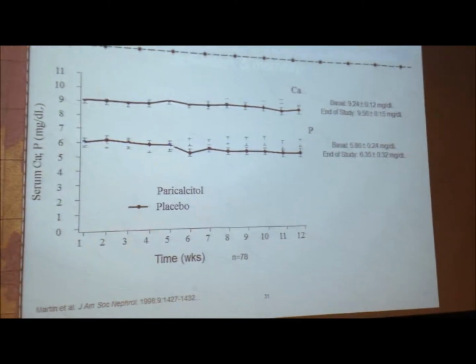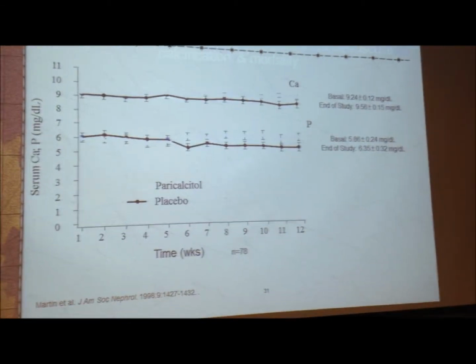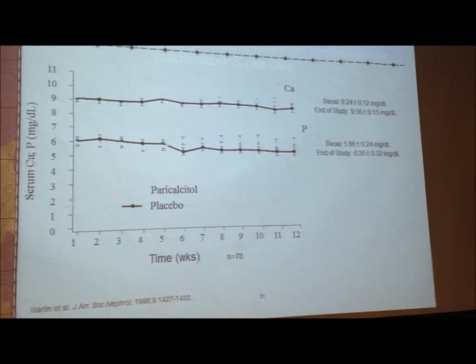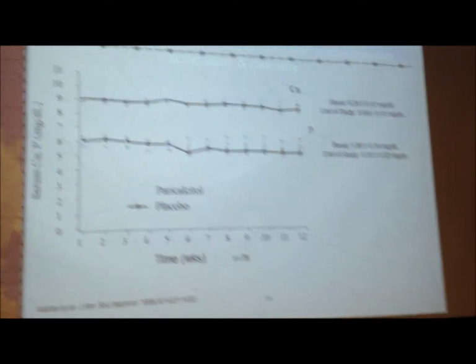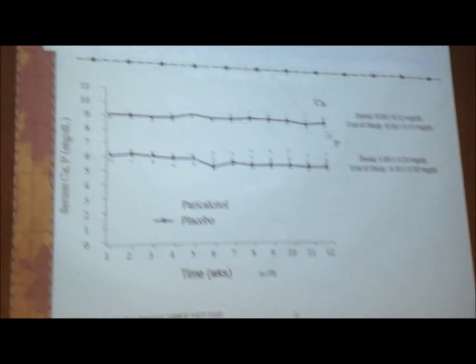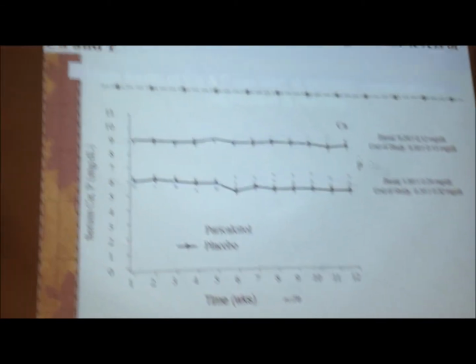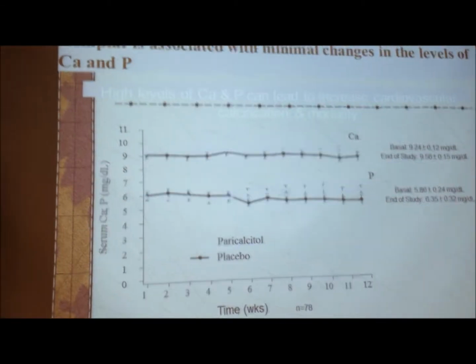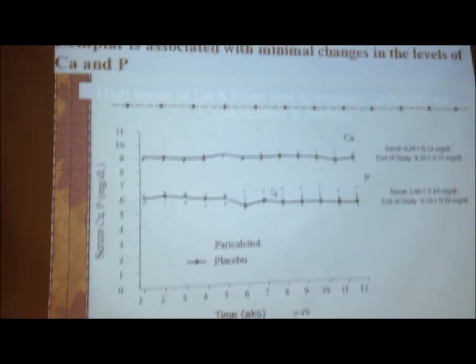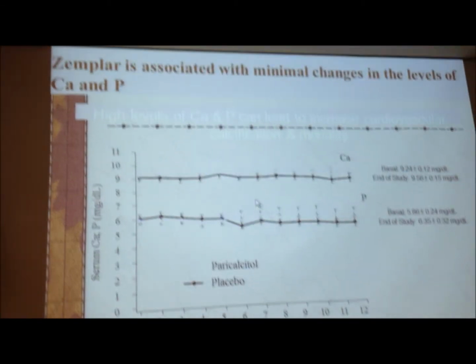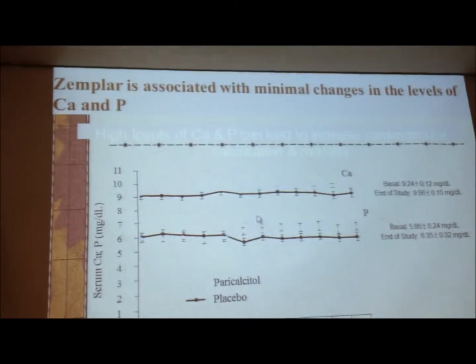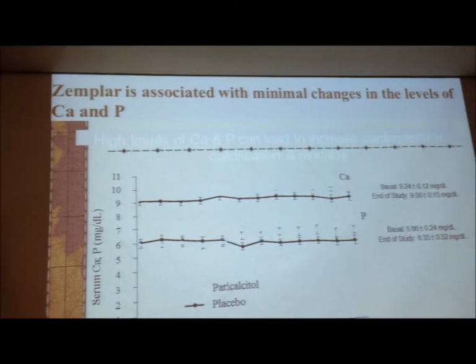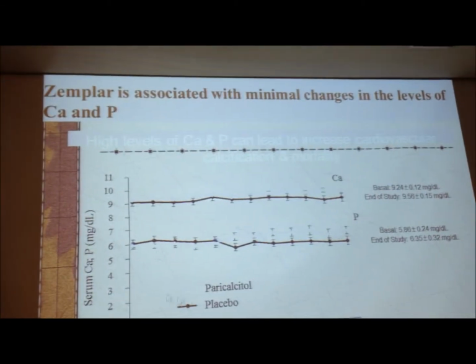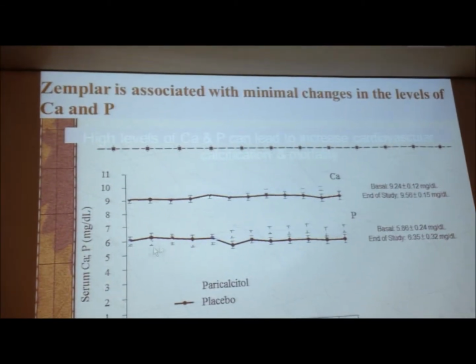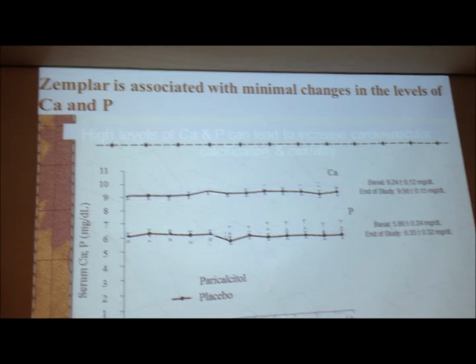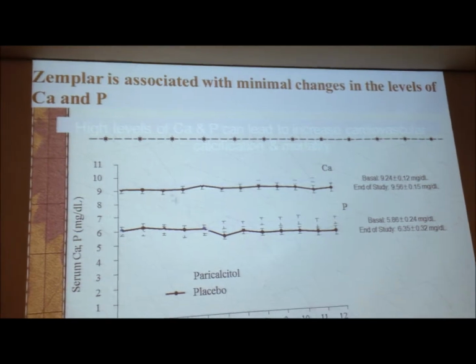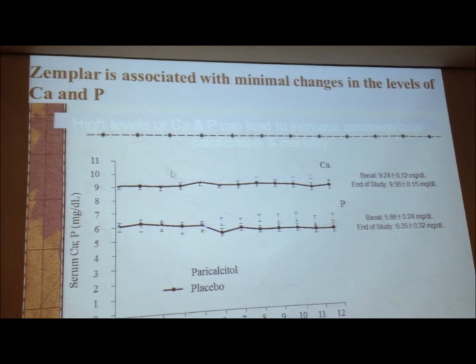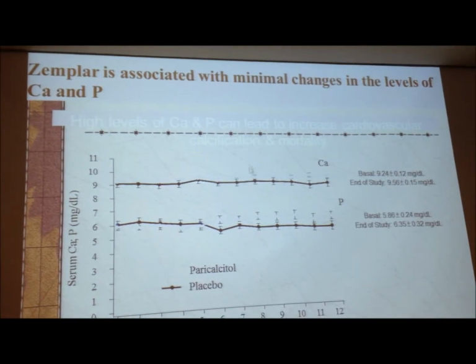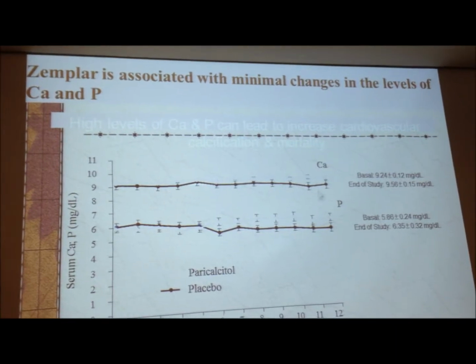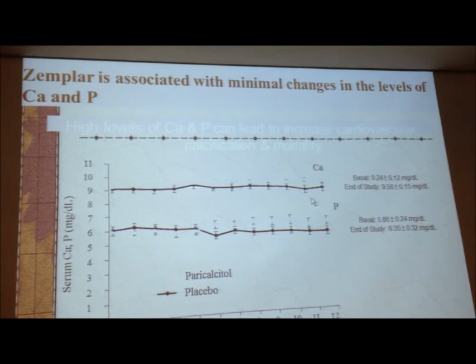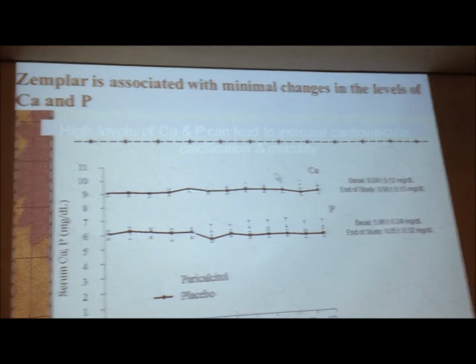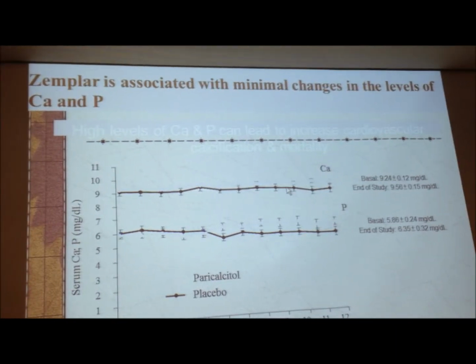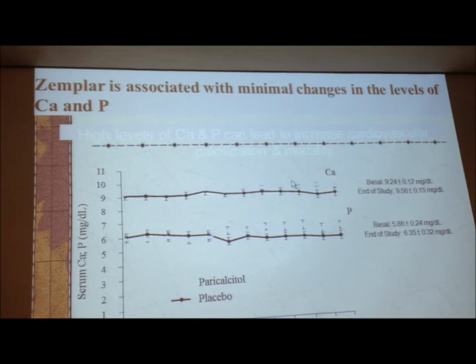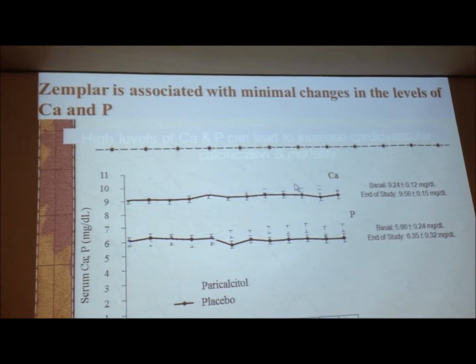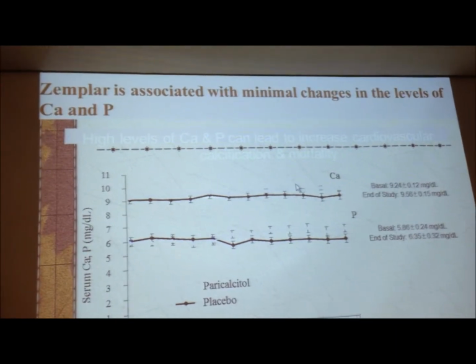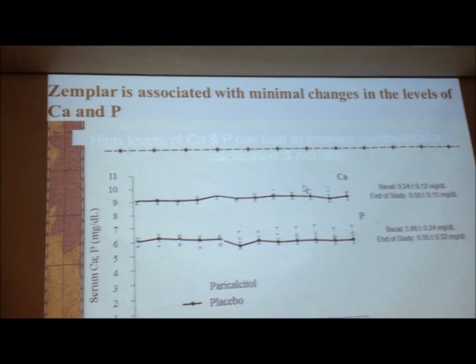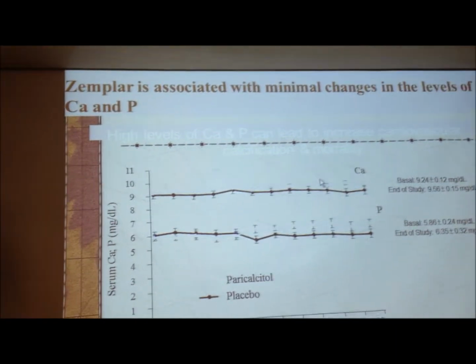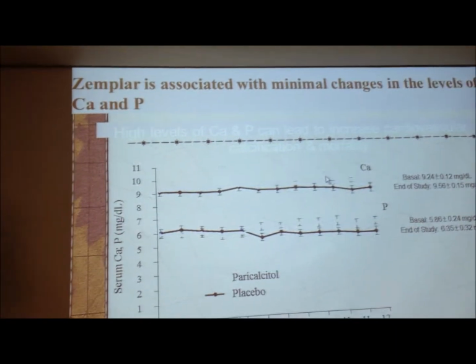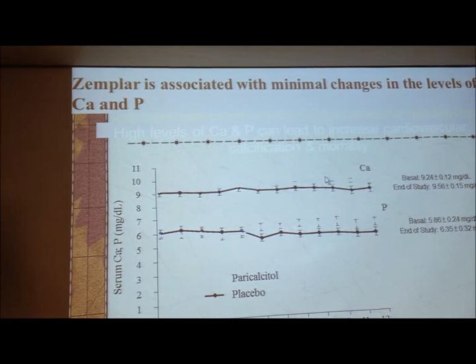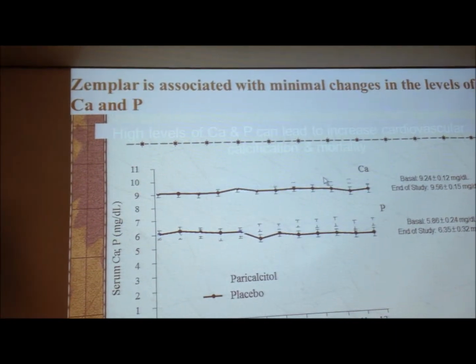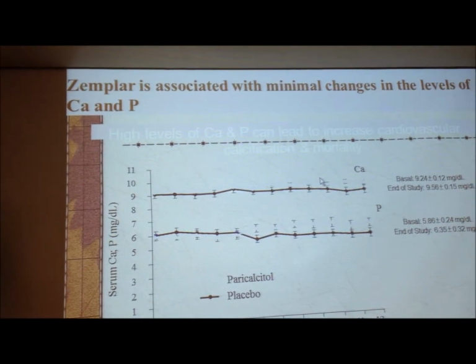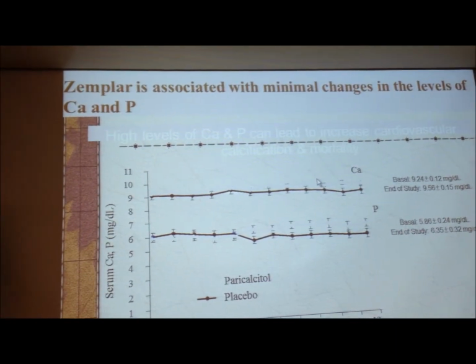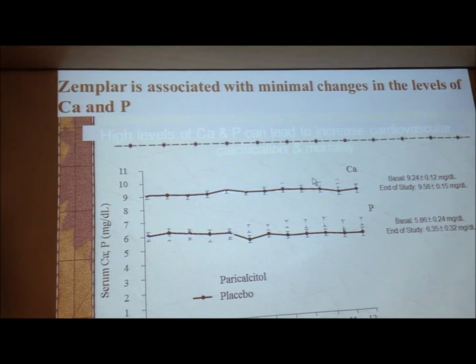Even if we give paricalcitol, we can suppress the parathyroid hormone. There isn't much in the way of hypercalcemia, which is very good for us.